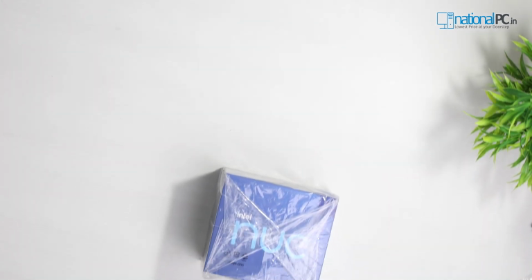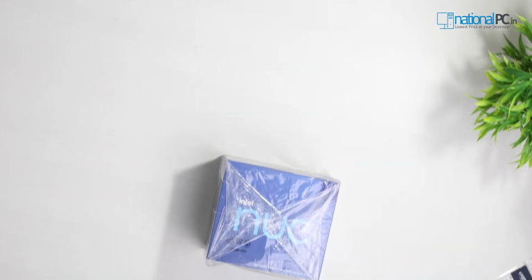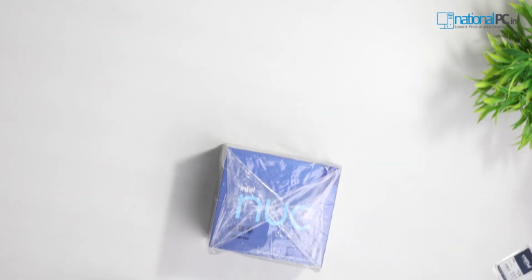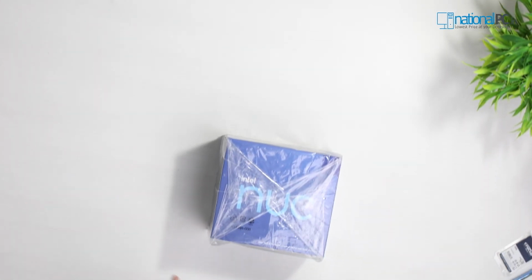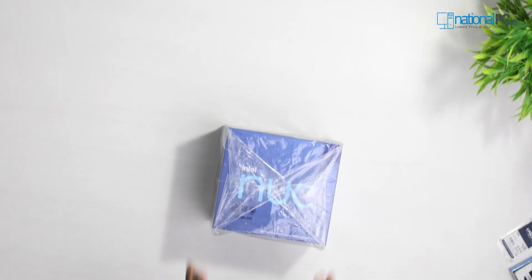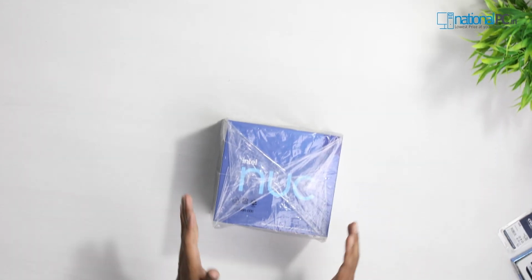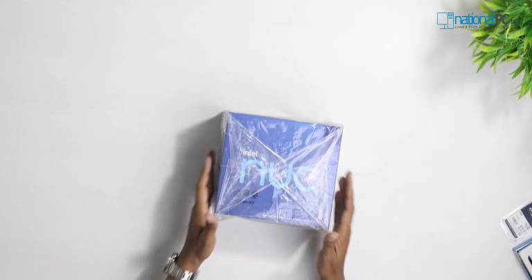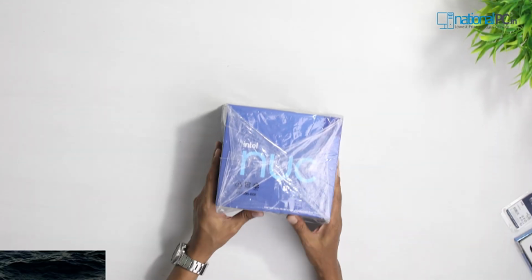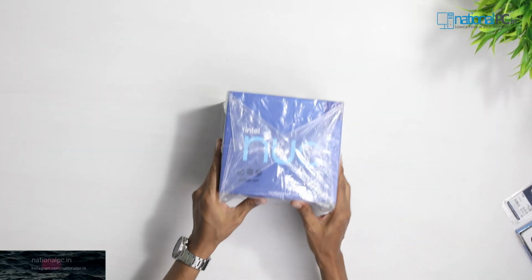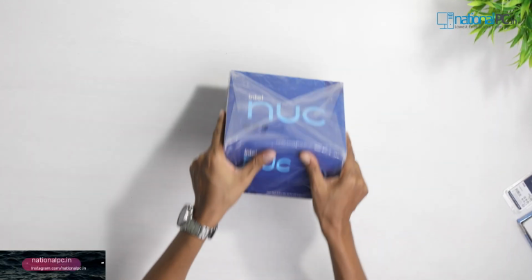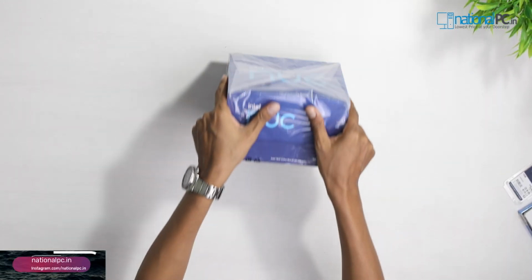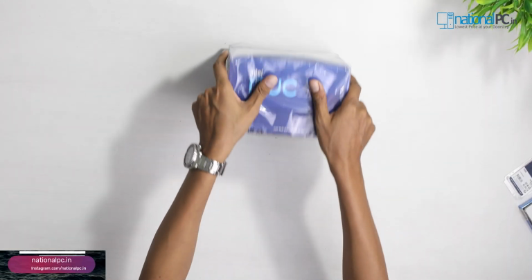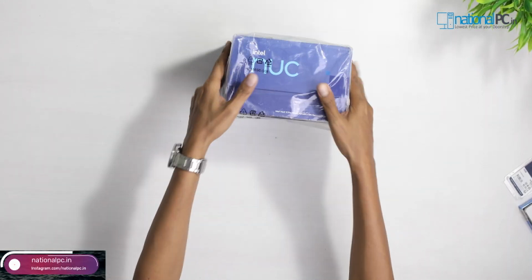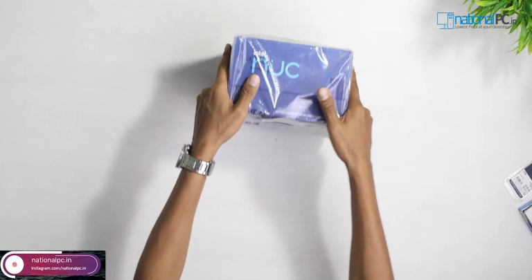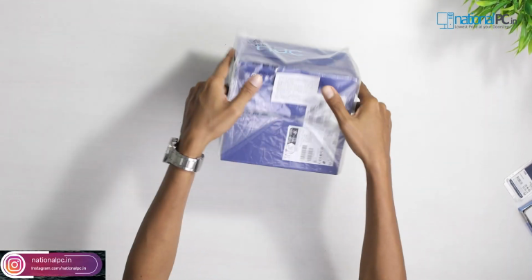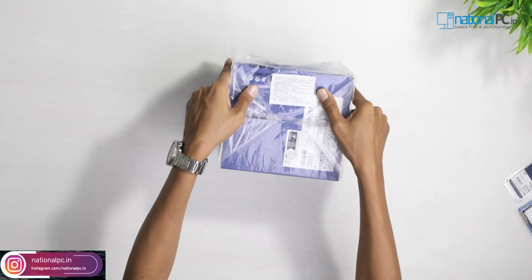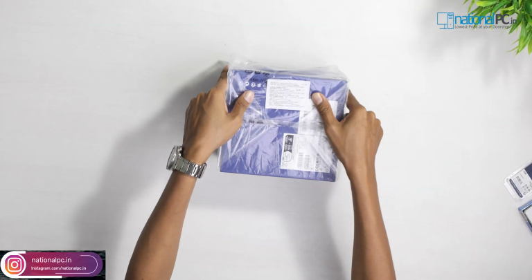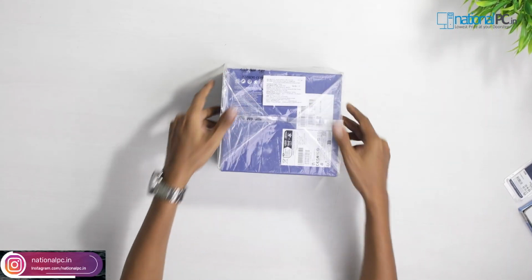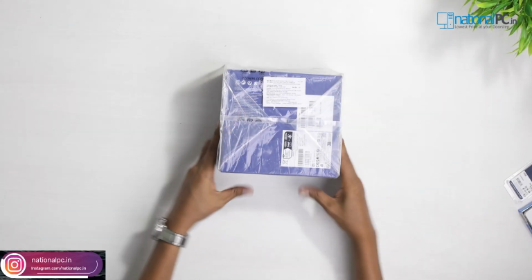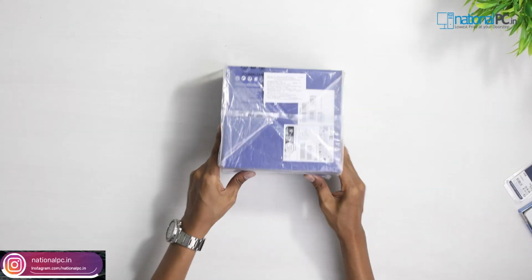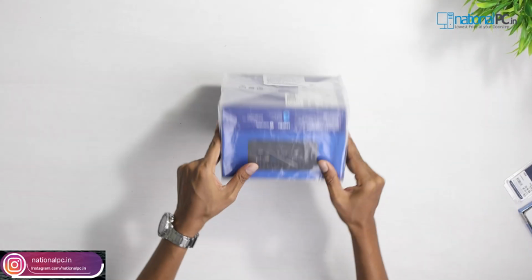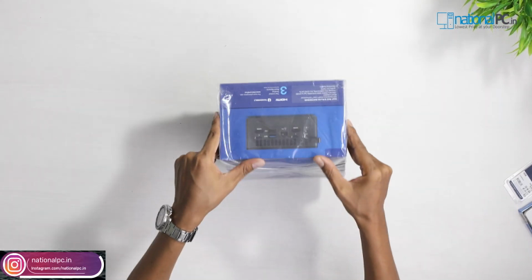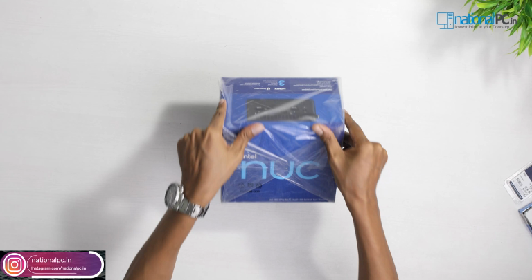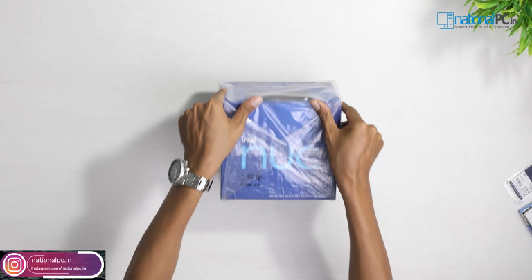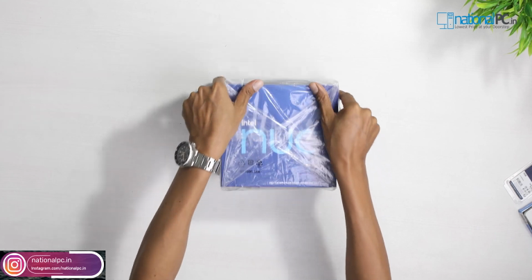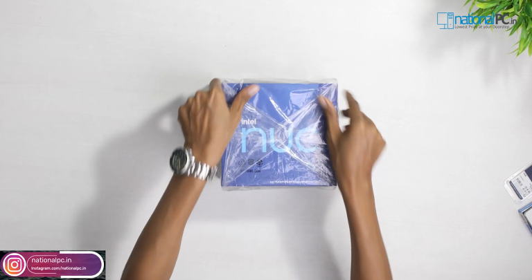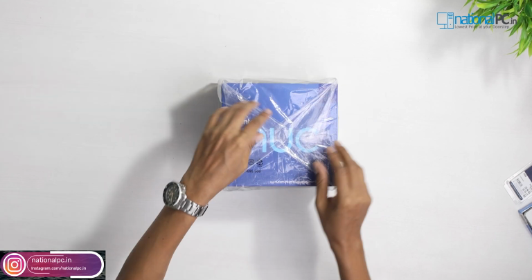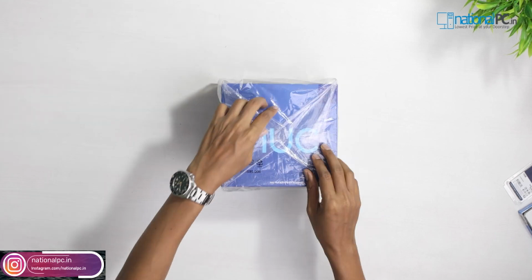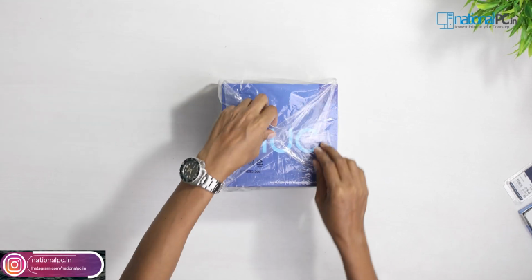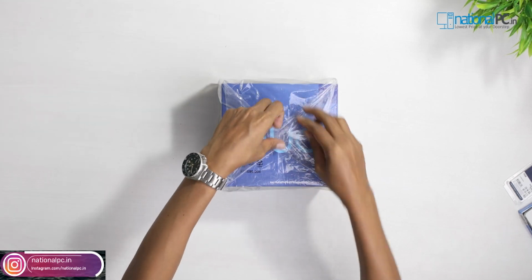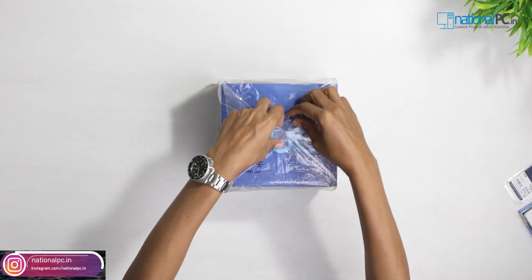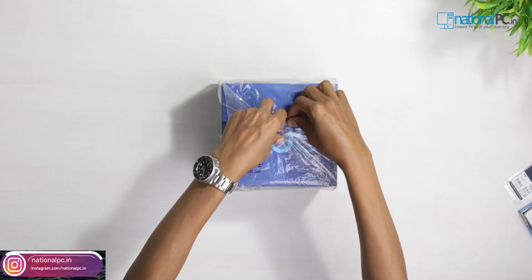Intel NUC 12 Pro kit. Let's unpack this.